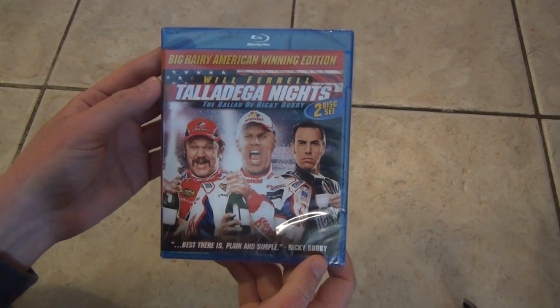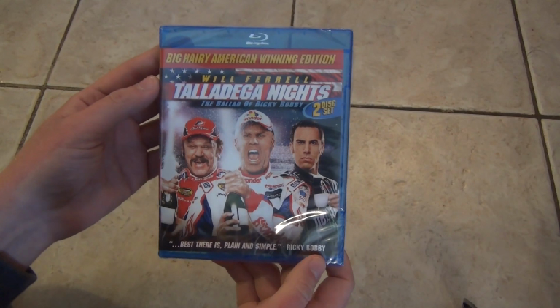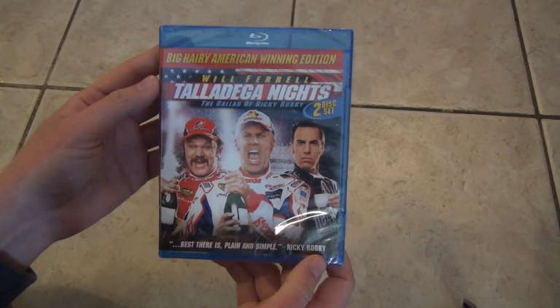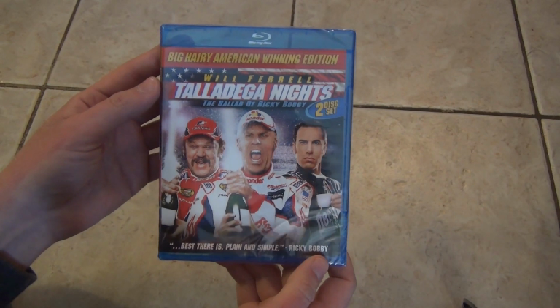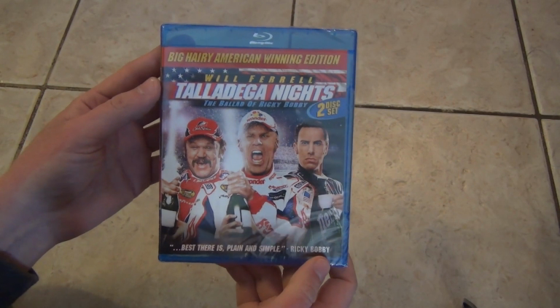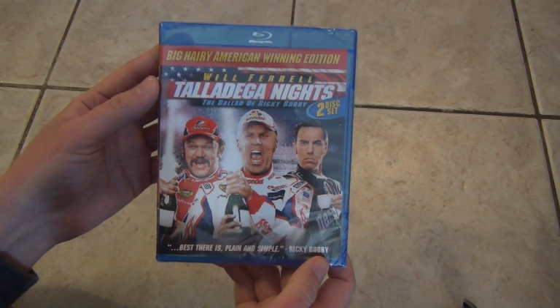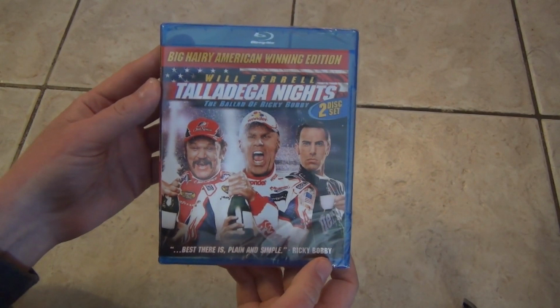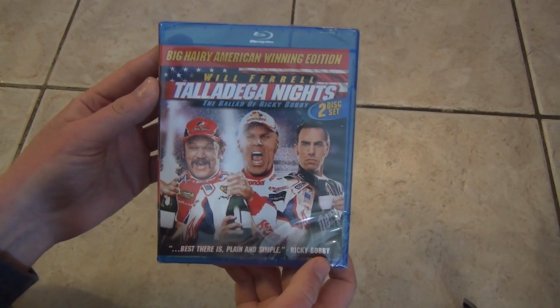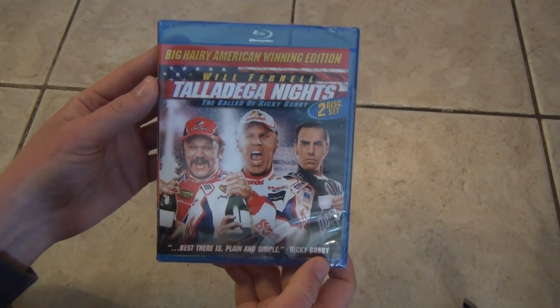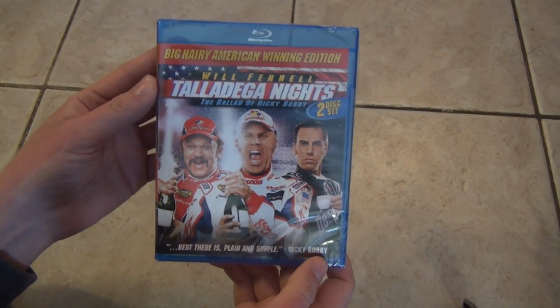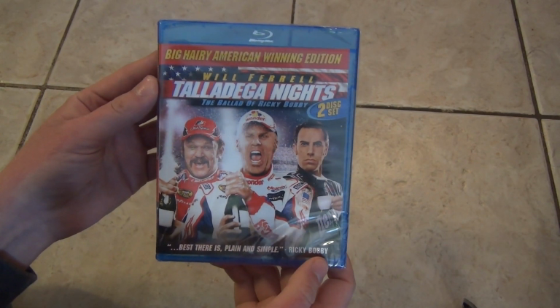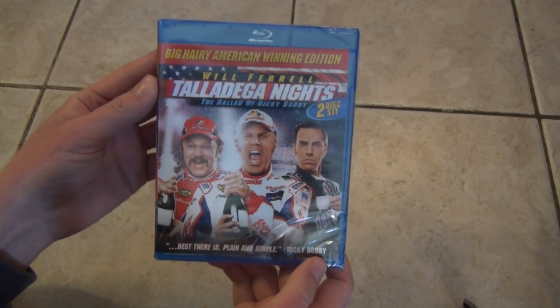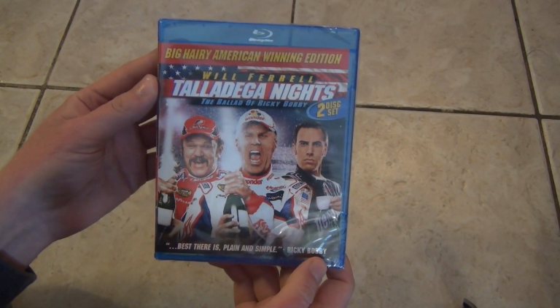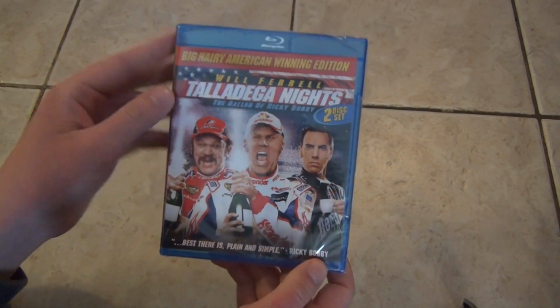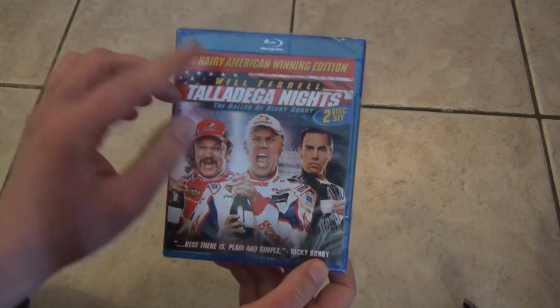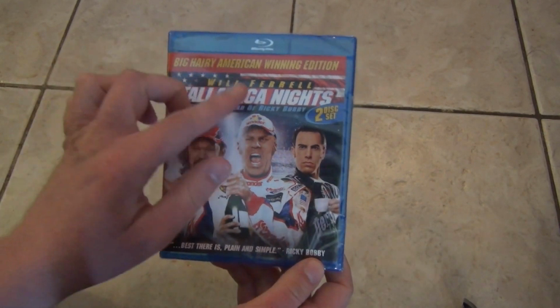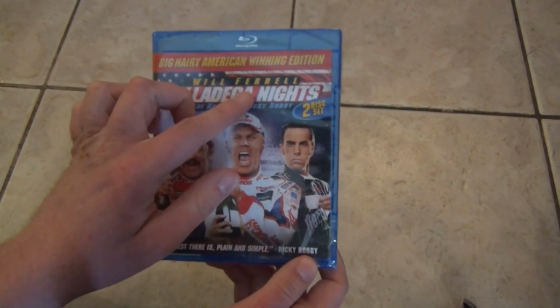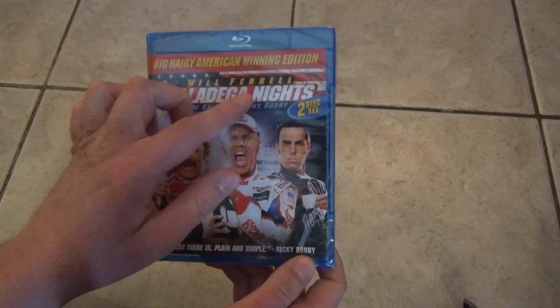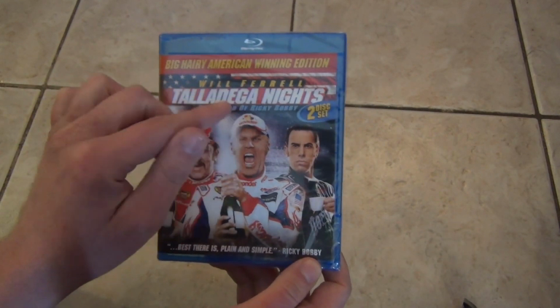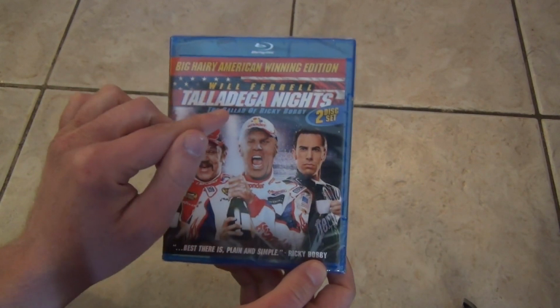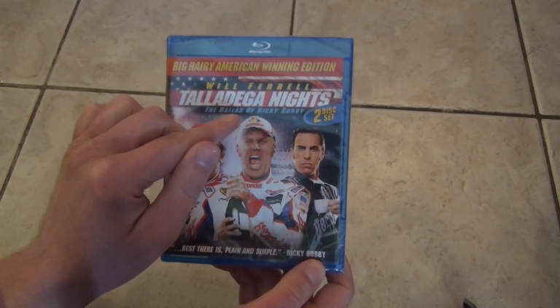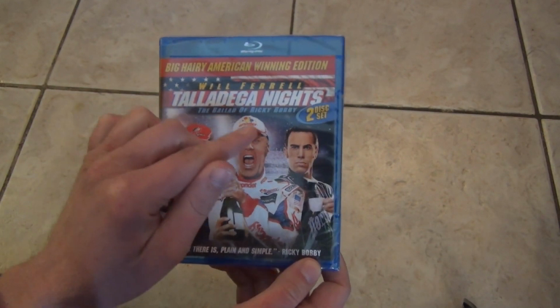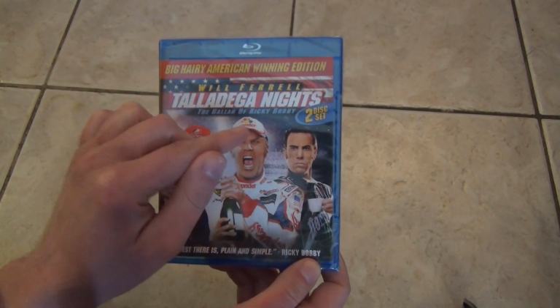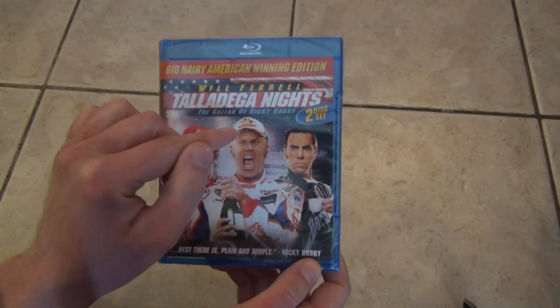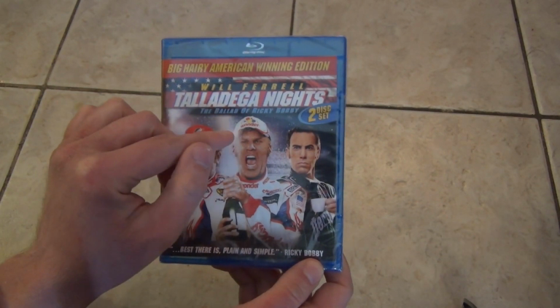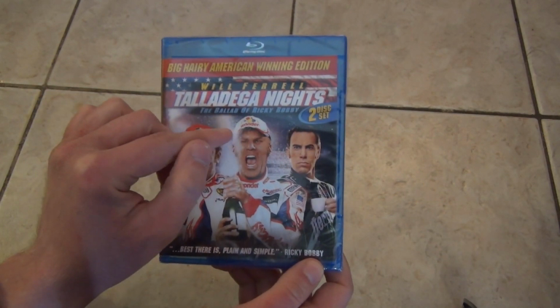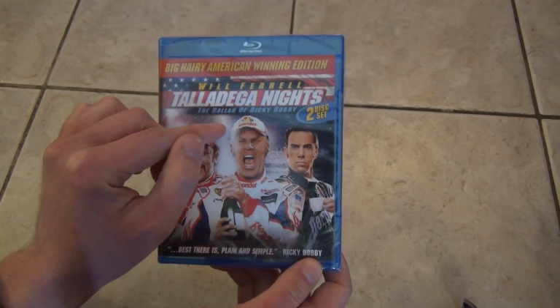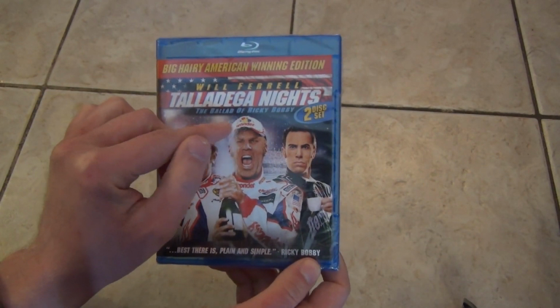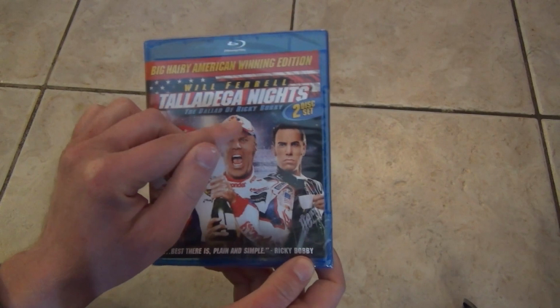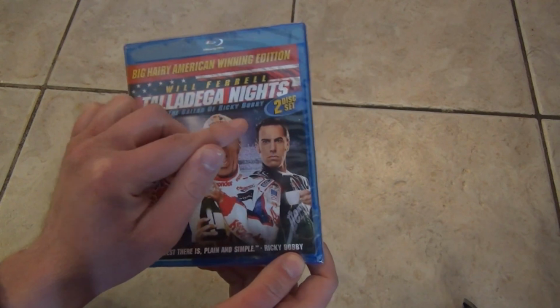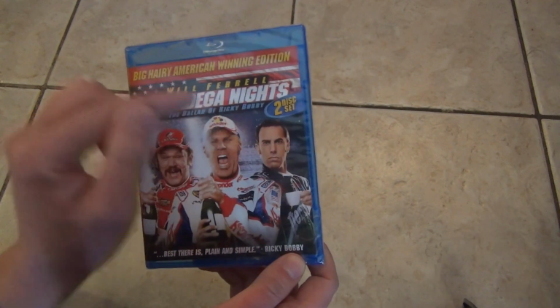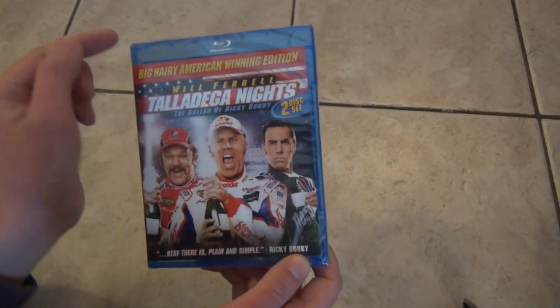Hey everyone, in this video I'm going to do a quick unboxing of Will Ferrell in Talladega Nights: The Ballad of Ricky Bobby.